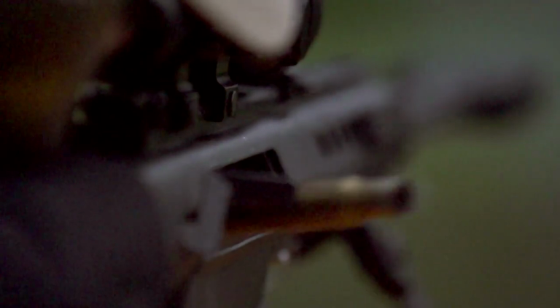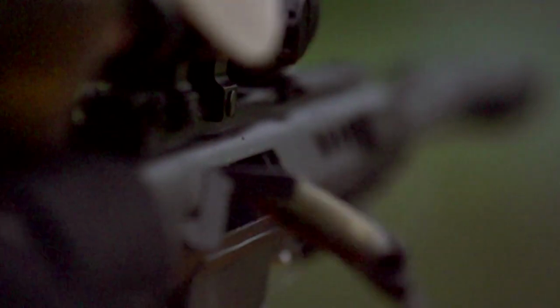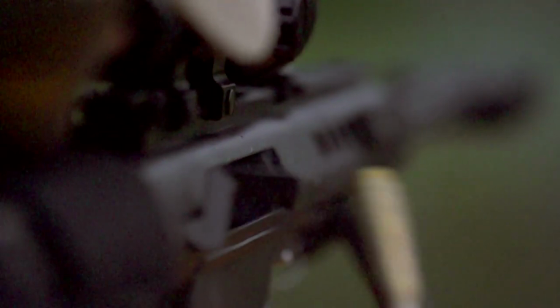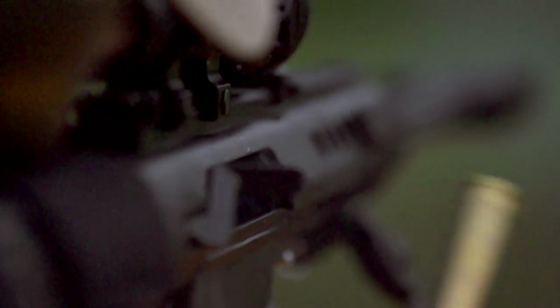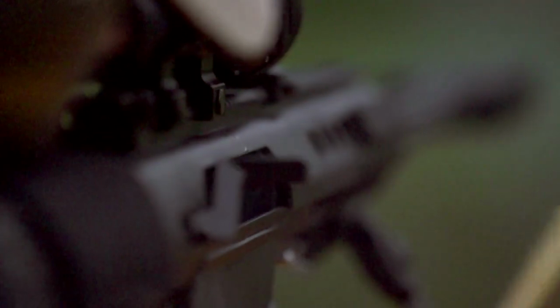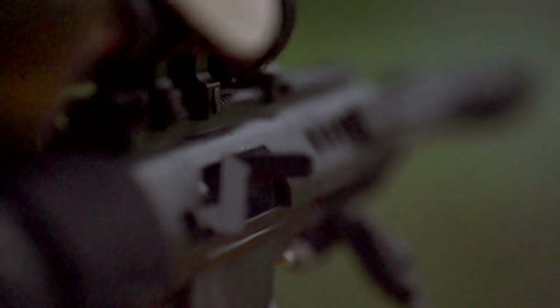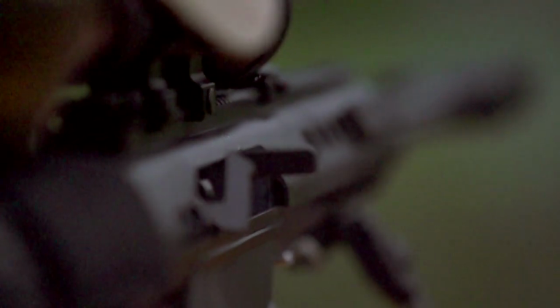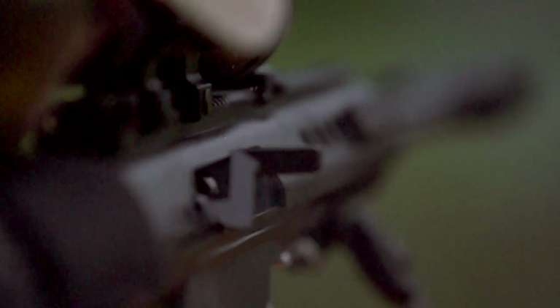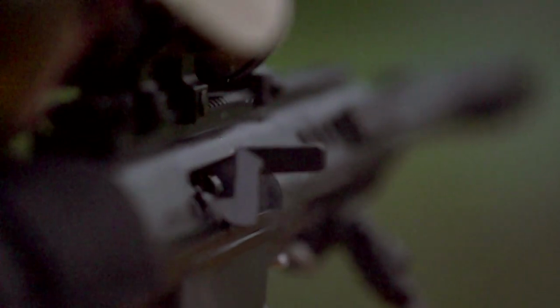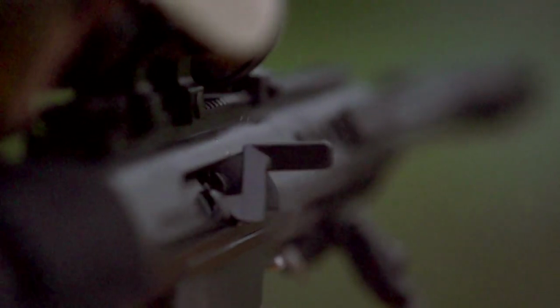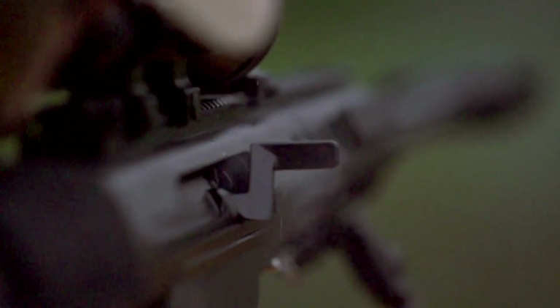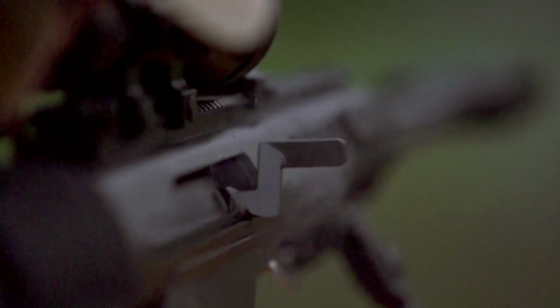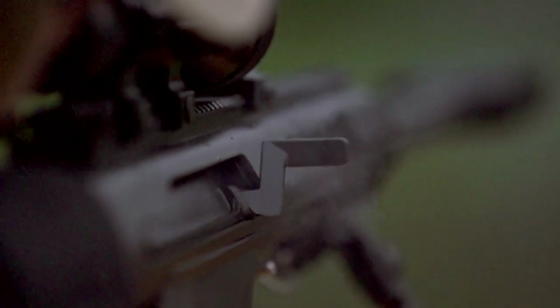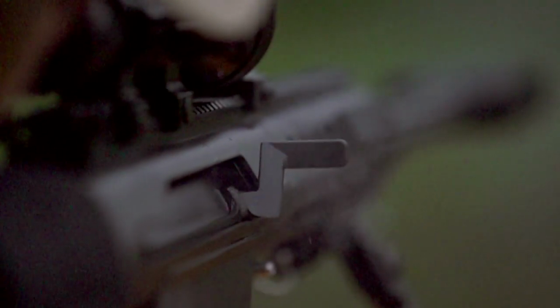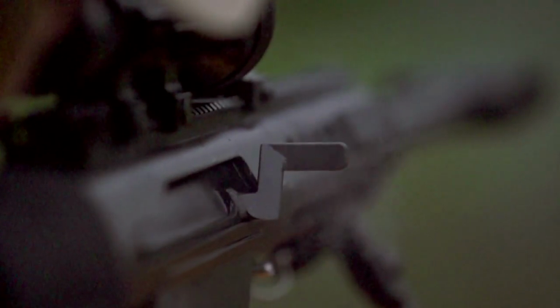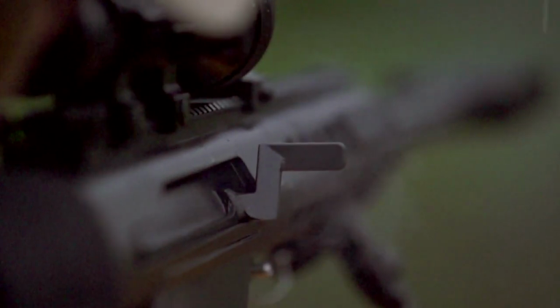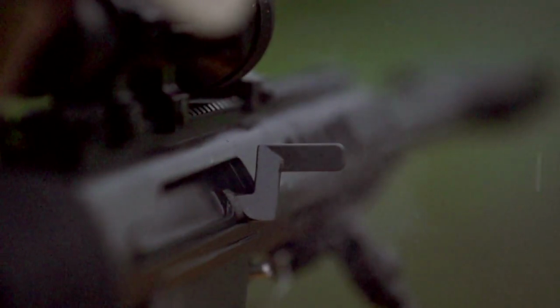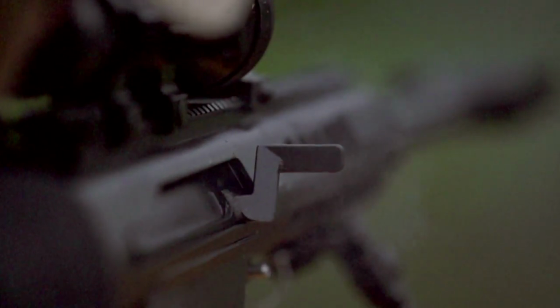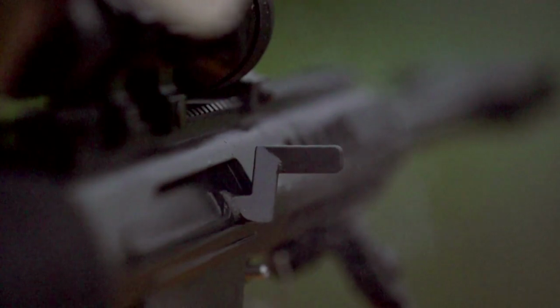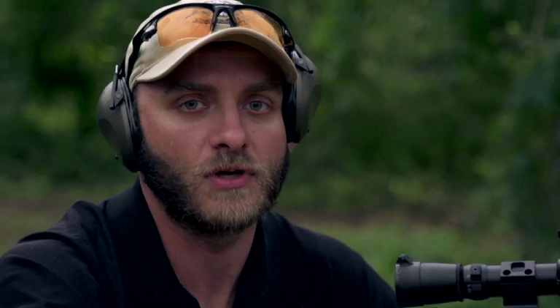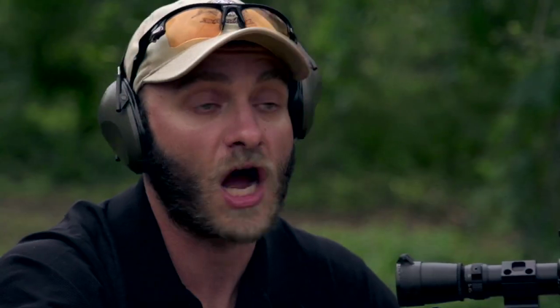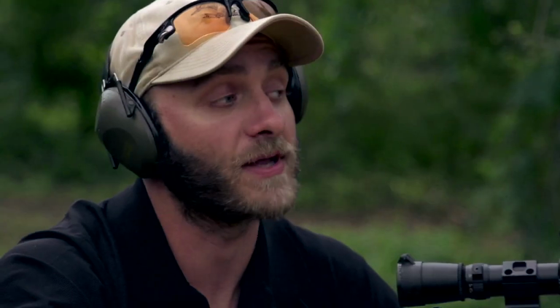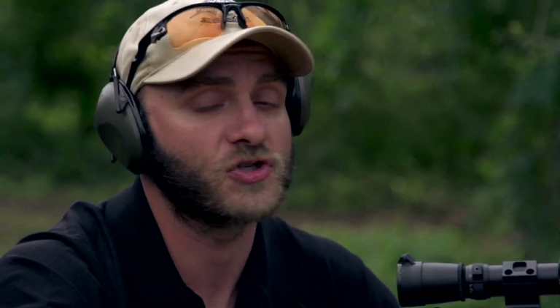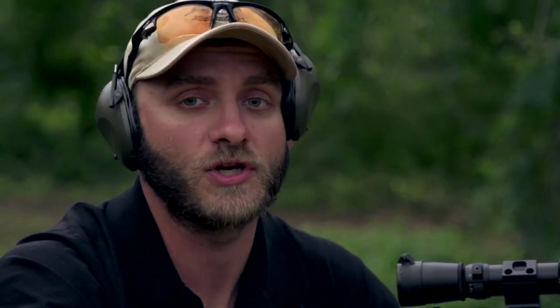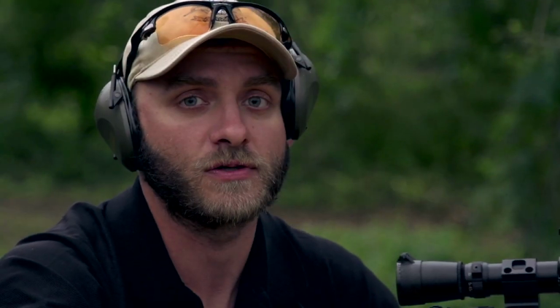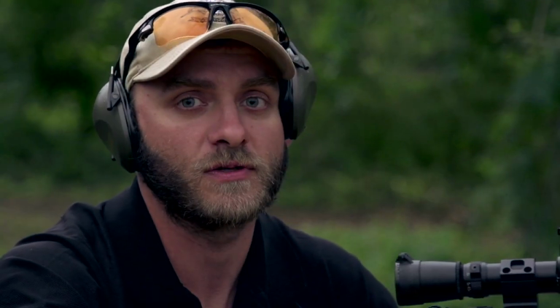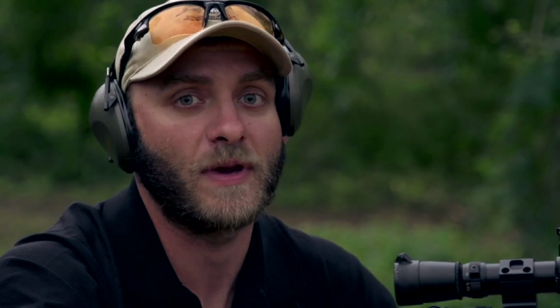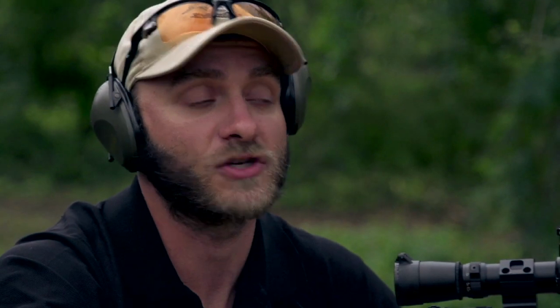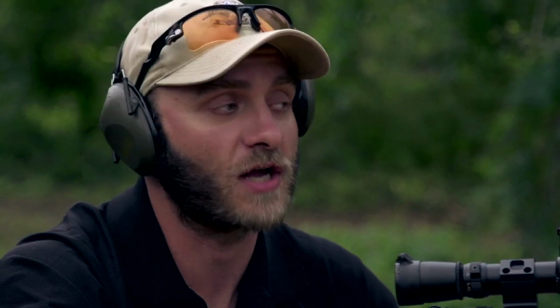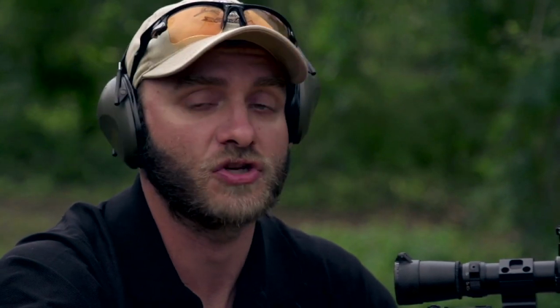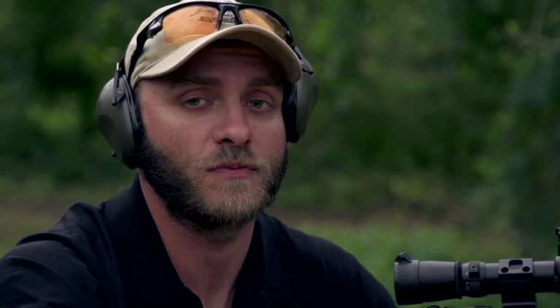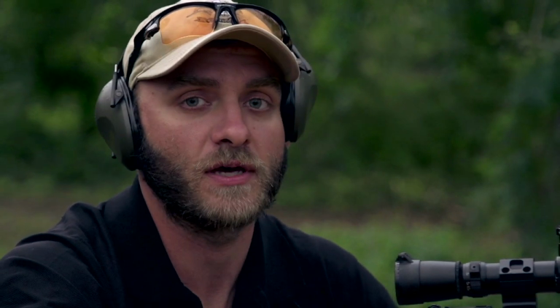At the end of the day, more training and more time on the gun is going to help you in a combat situation to make the shots that you need to make.